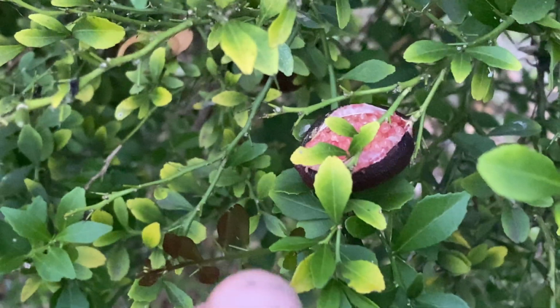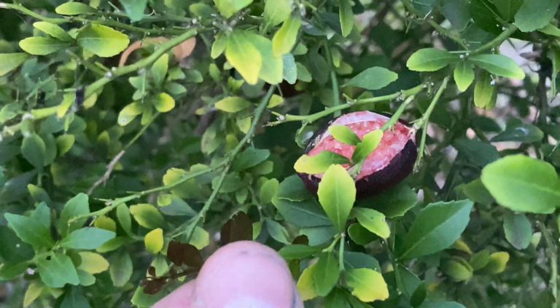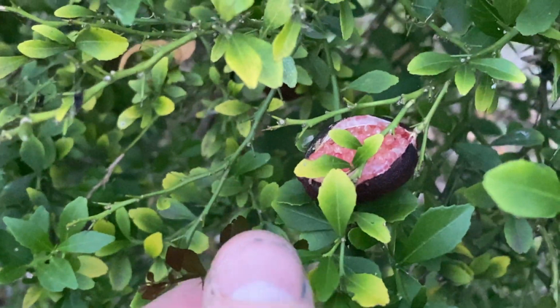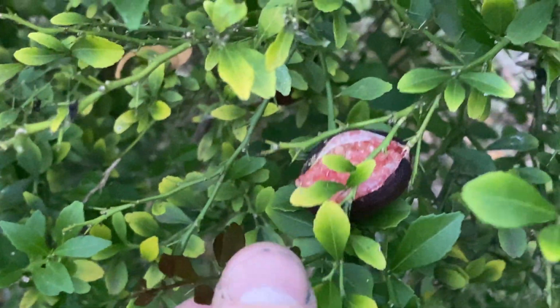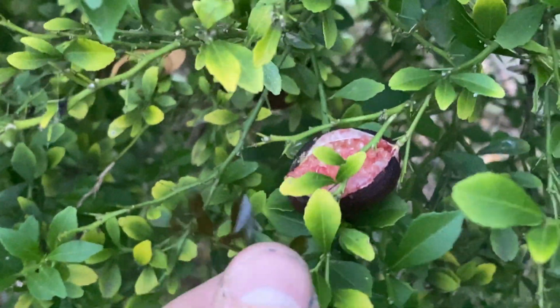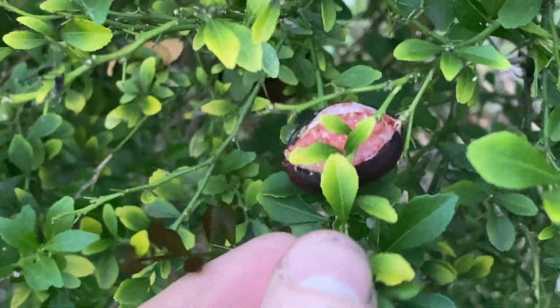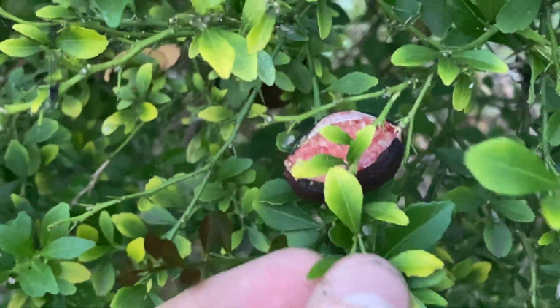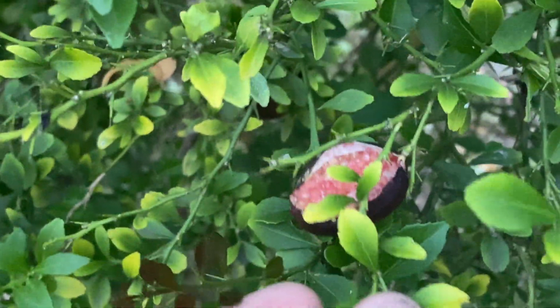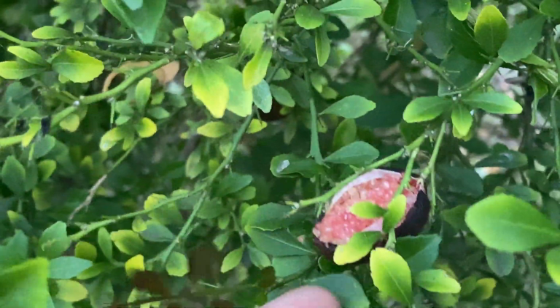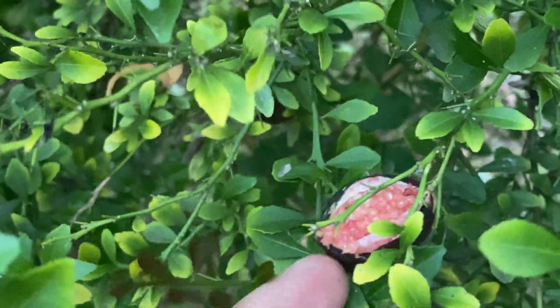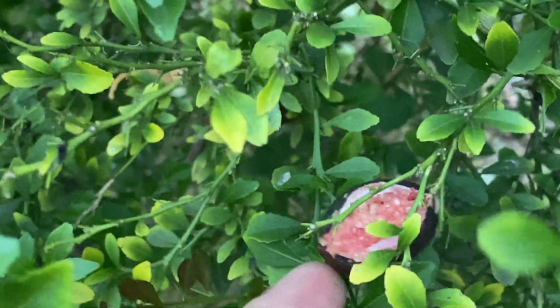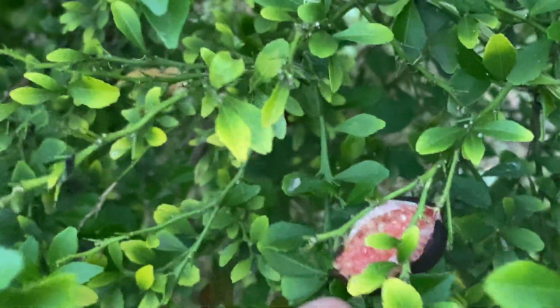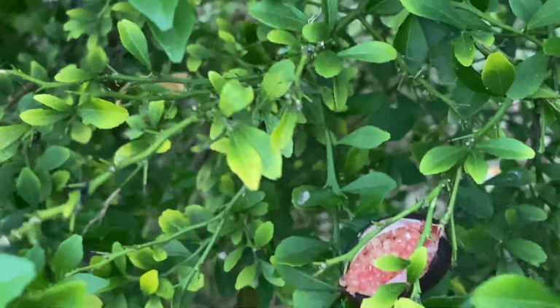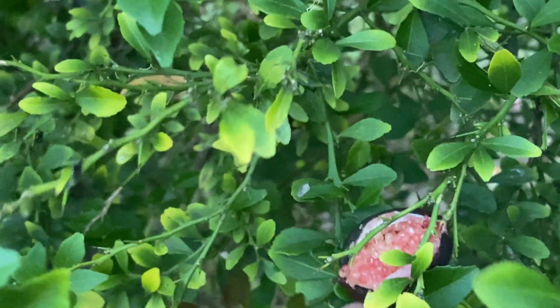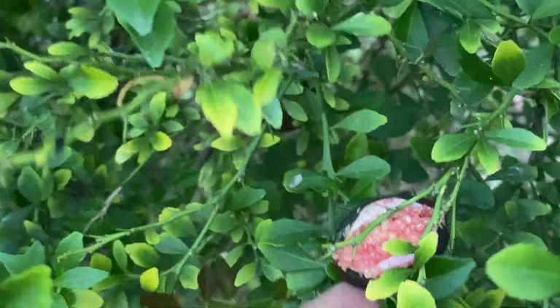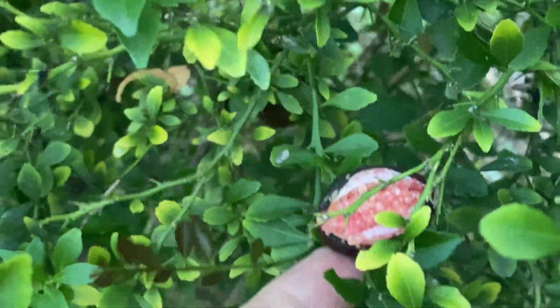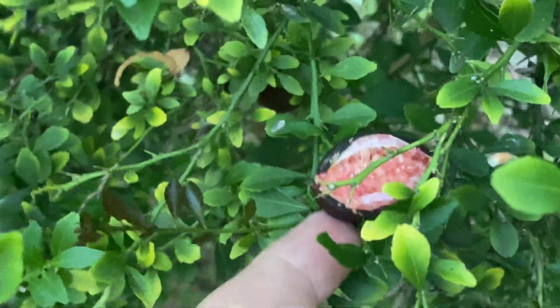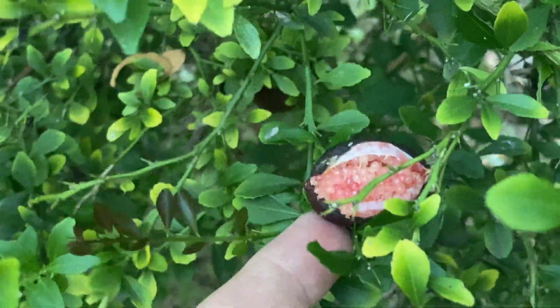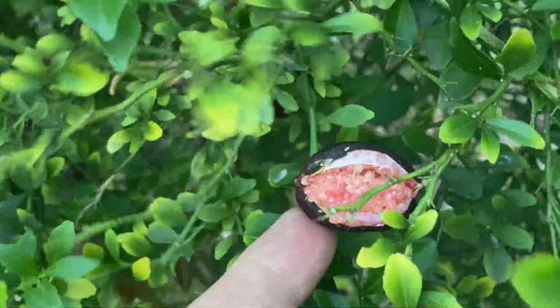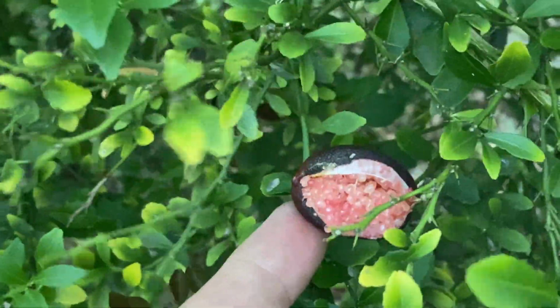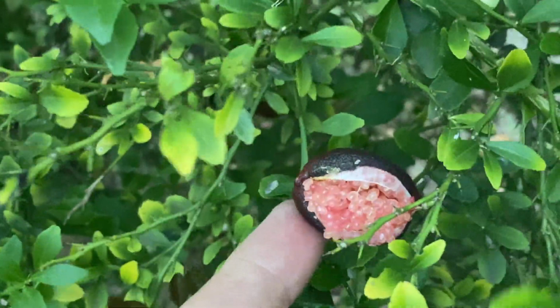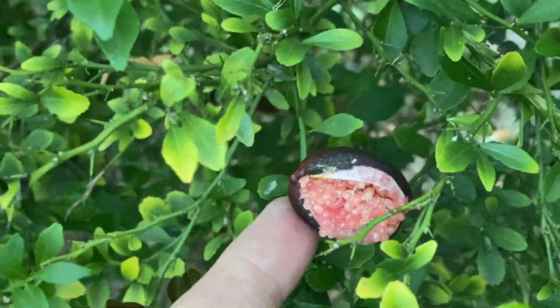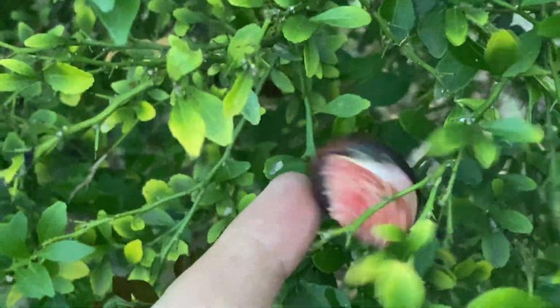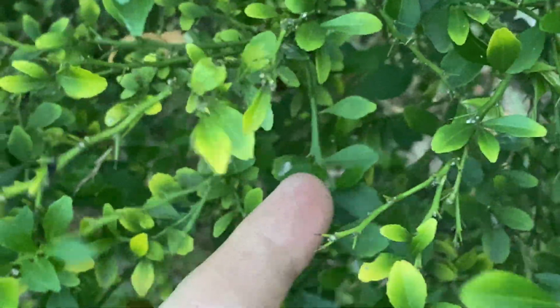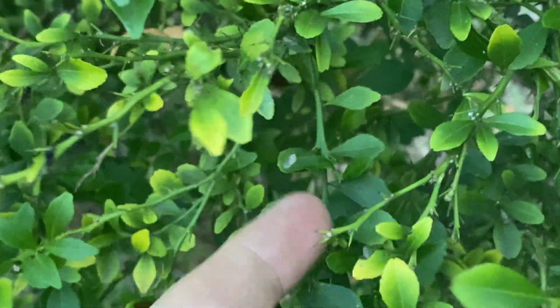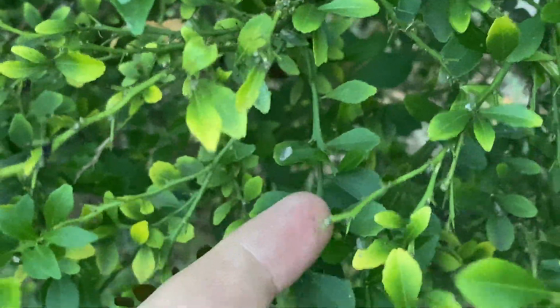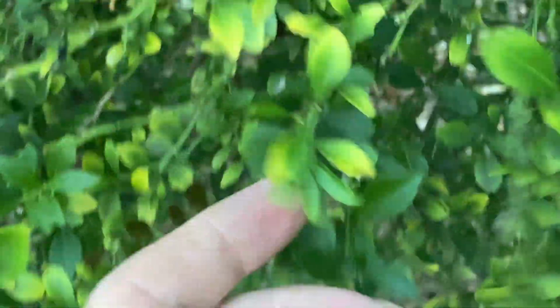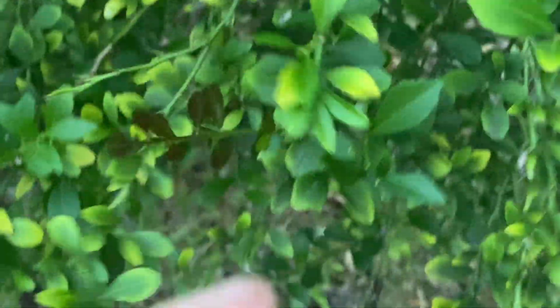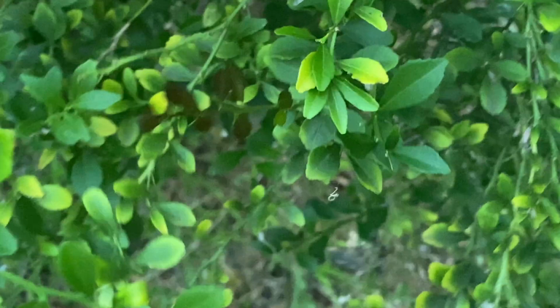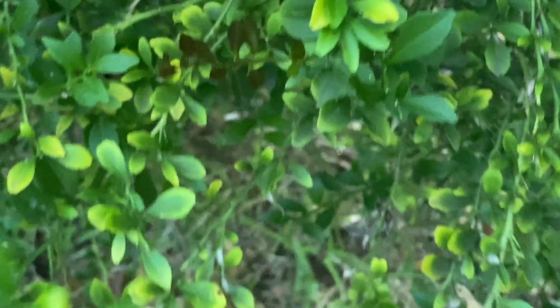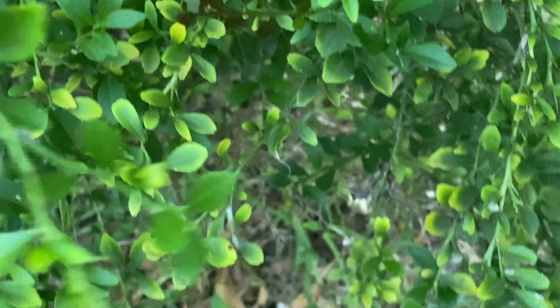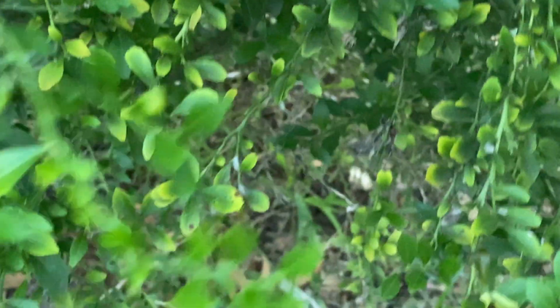Have you ever wondered why fruit cracks or splits on the tree? In this video we're going to talk about it.